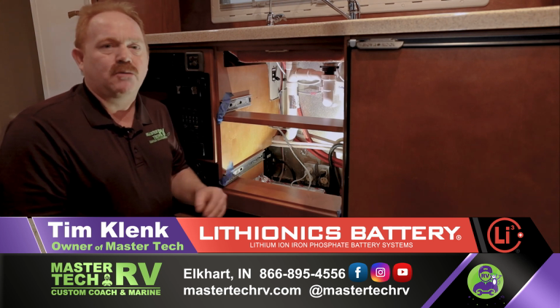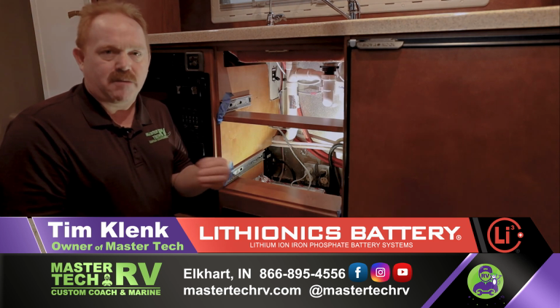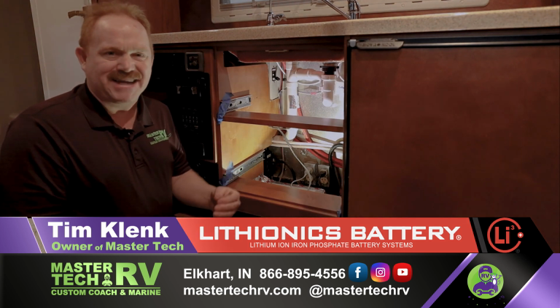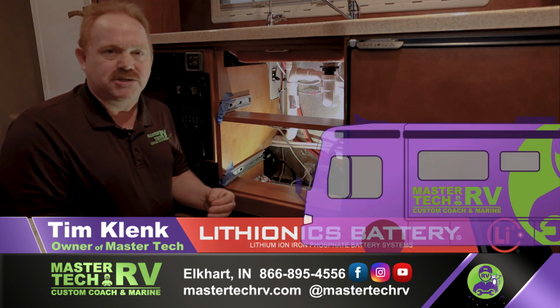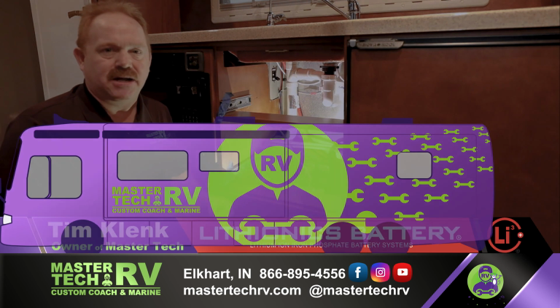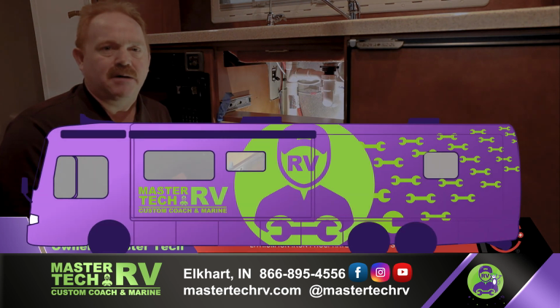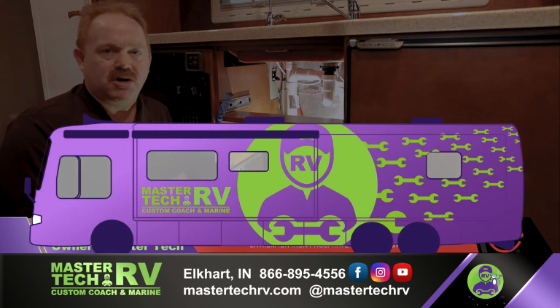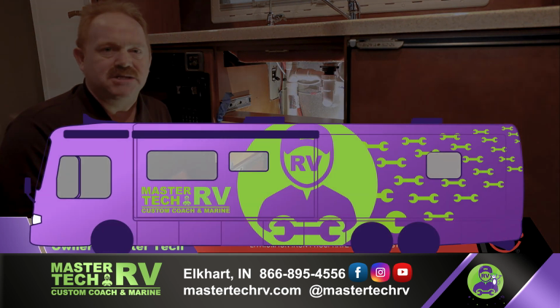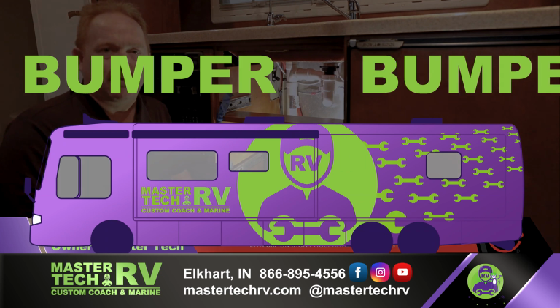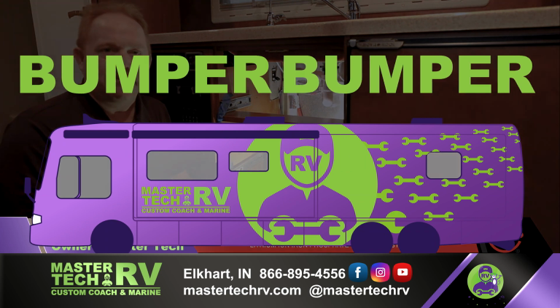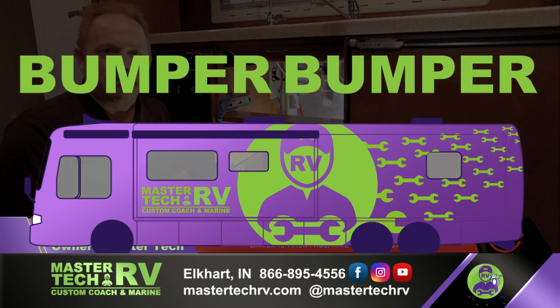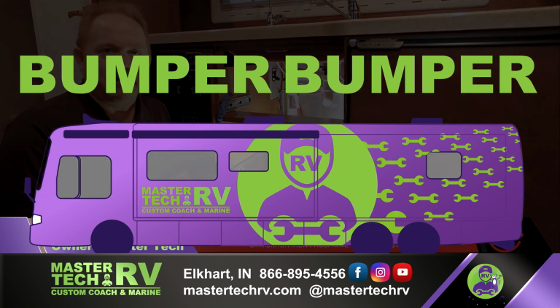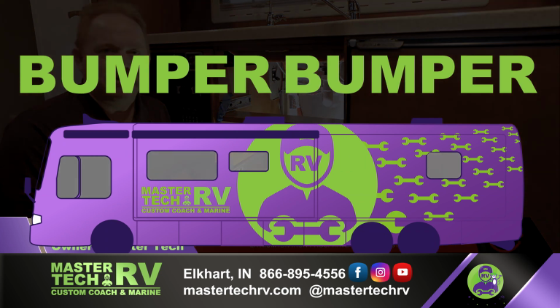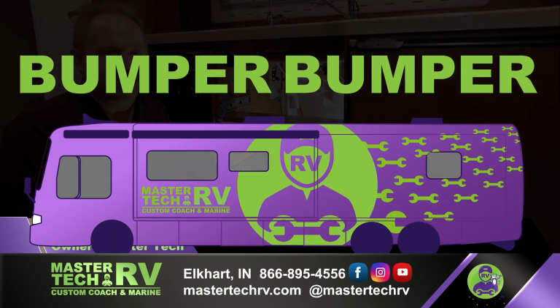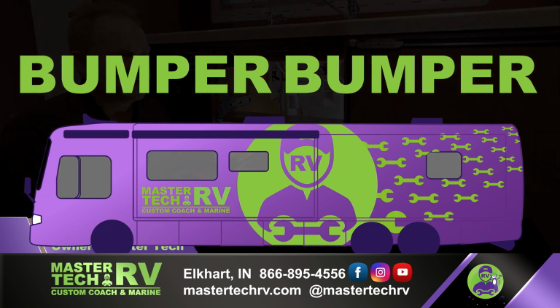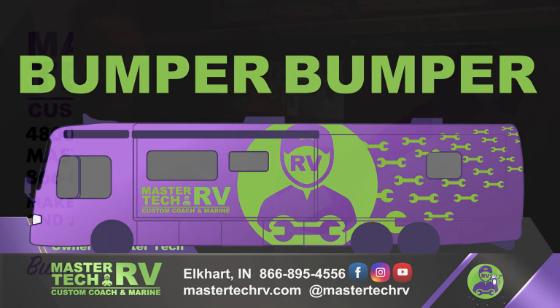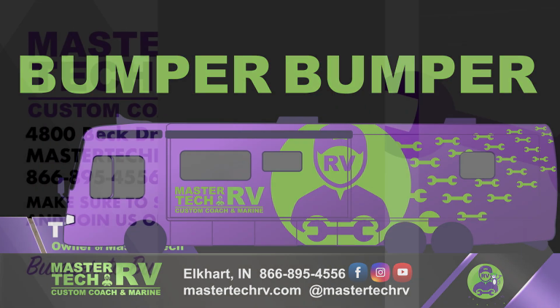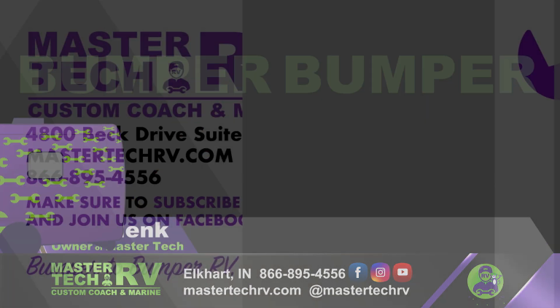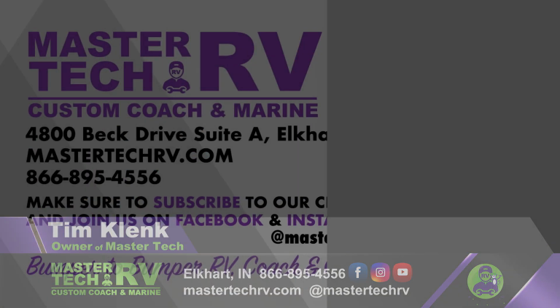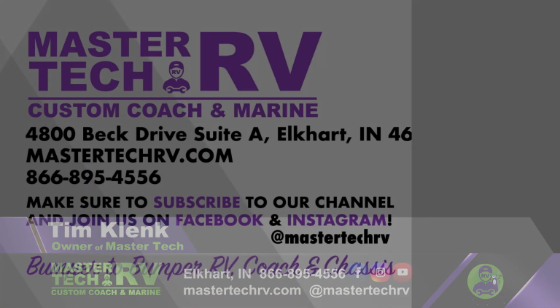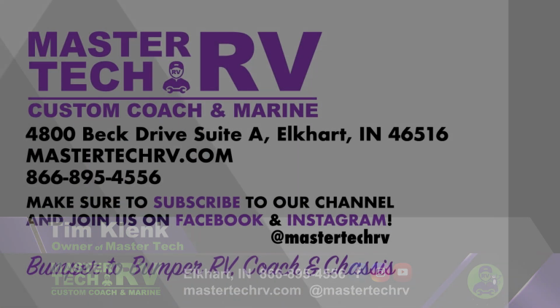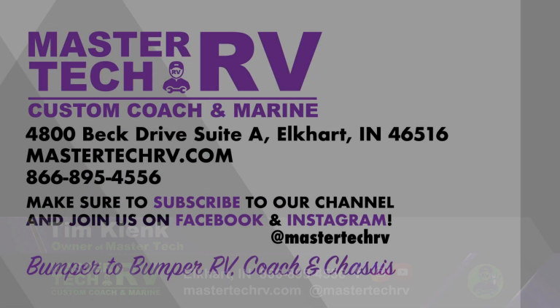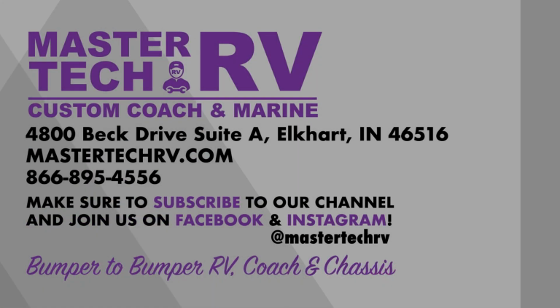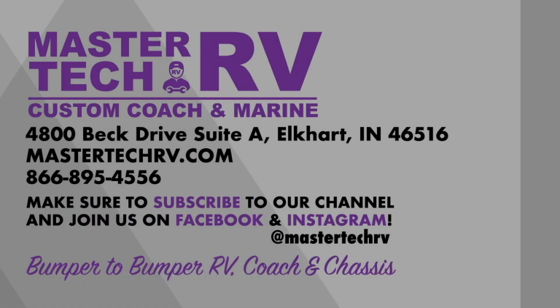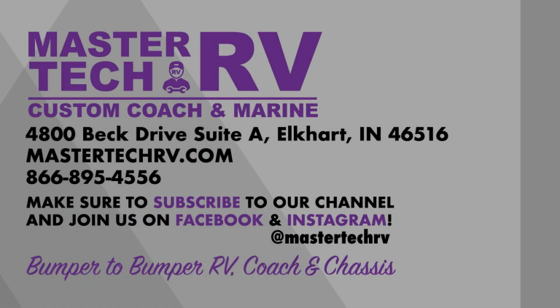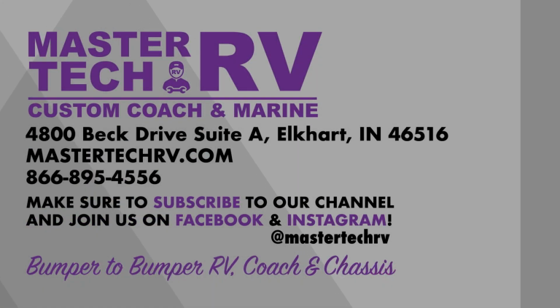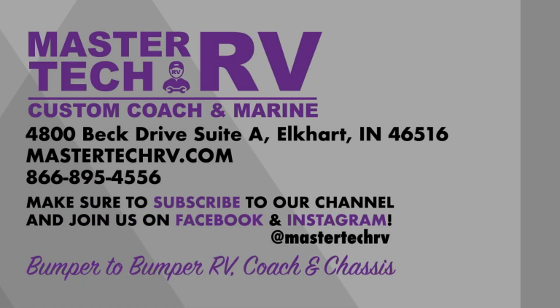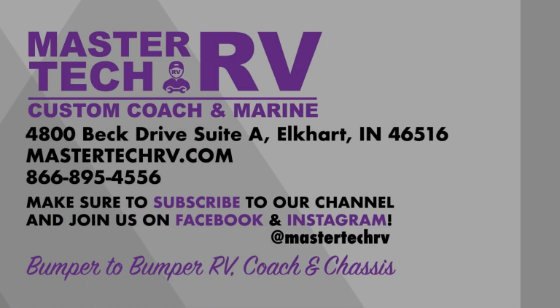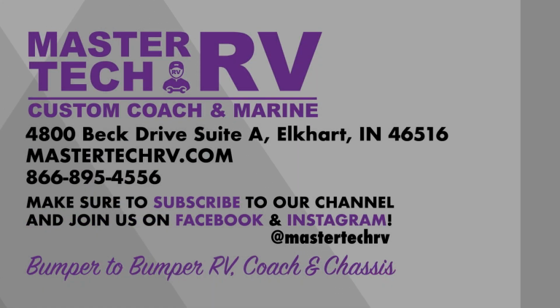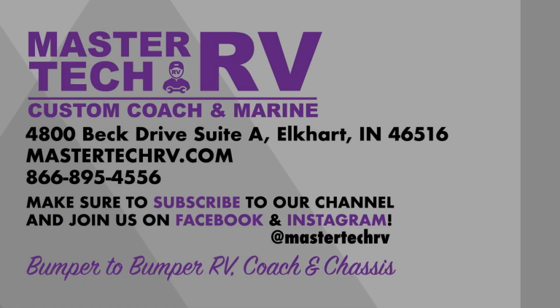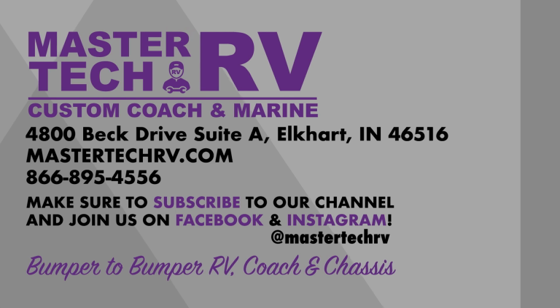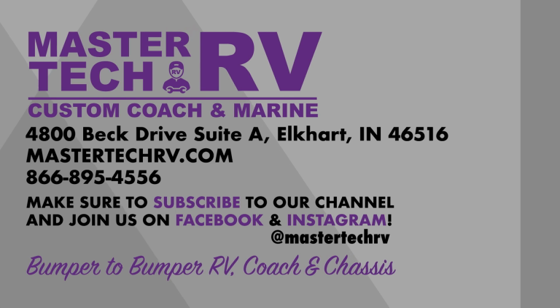We are MasterTech — America's number one bumper-to-bumper service, collision, renovation, and integration center here in Elkhart, Indiana.